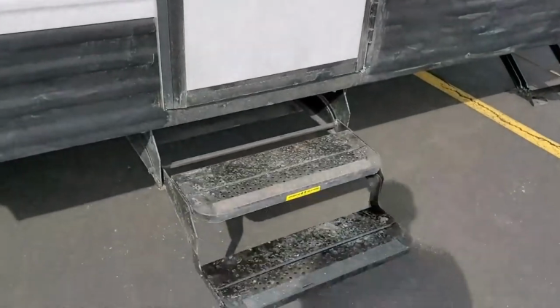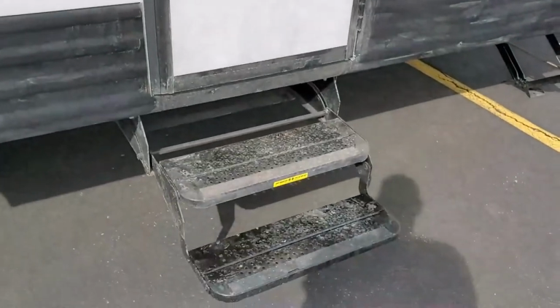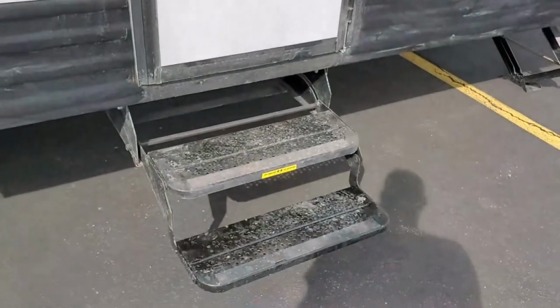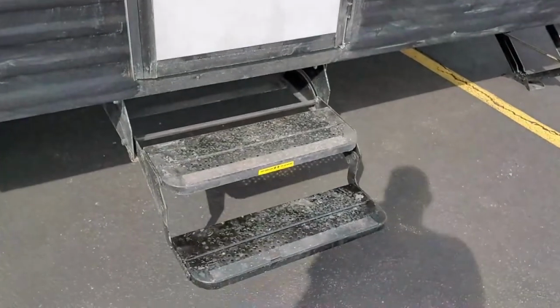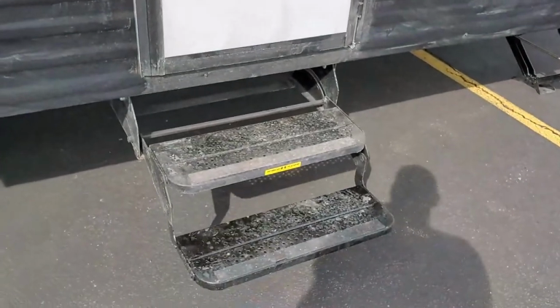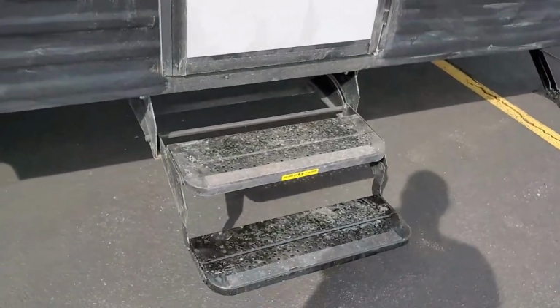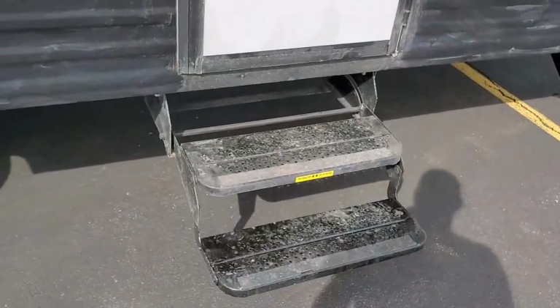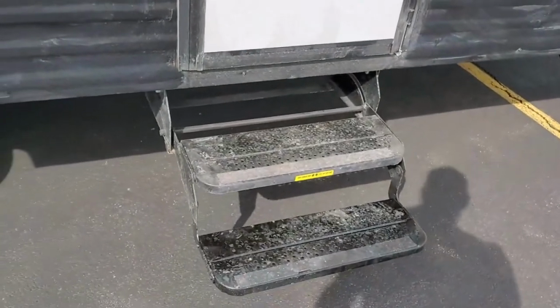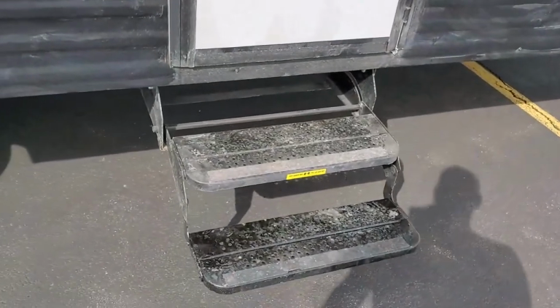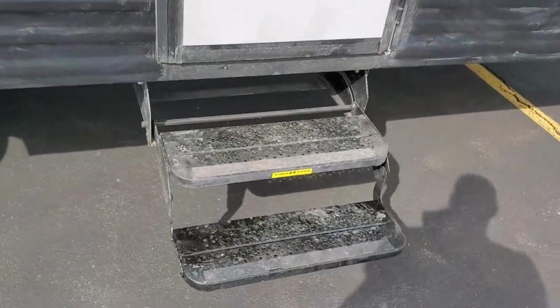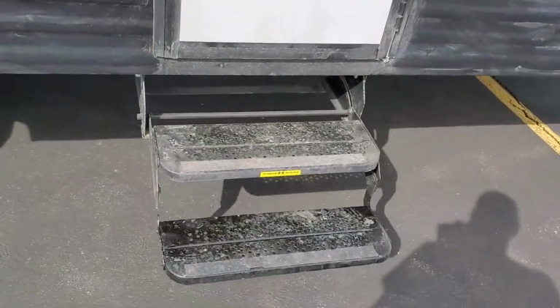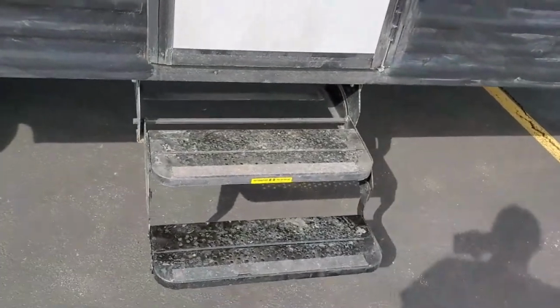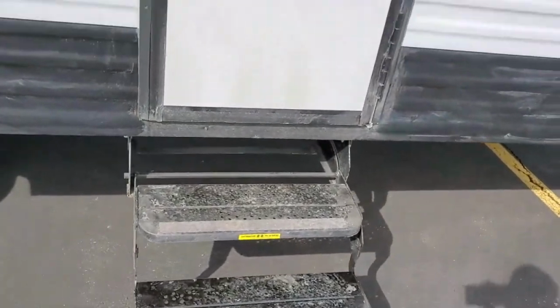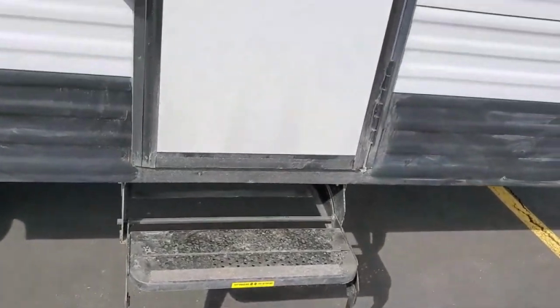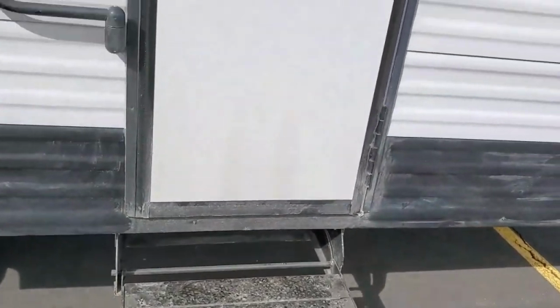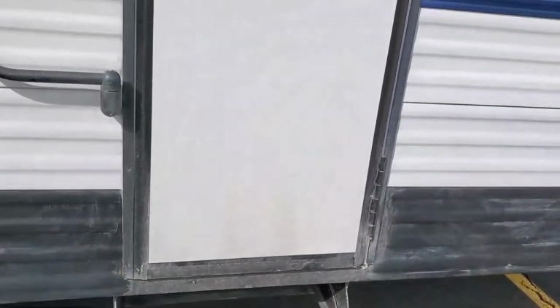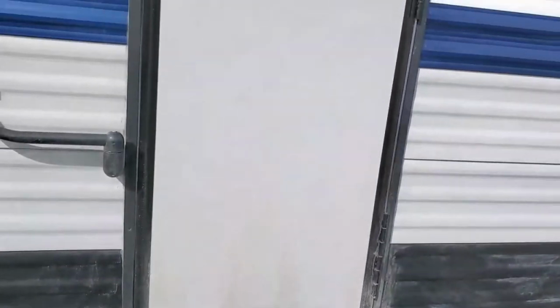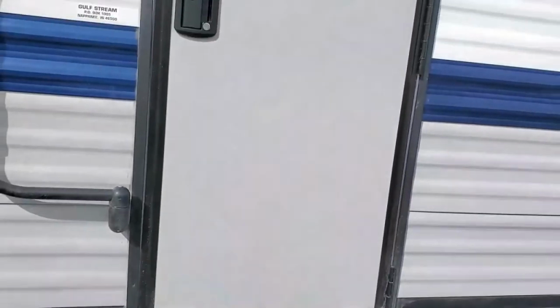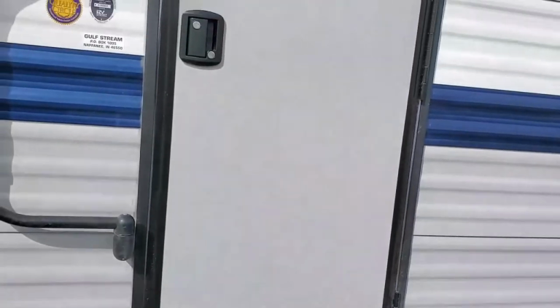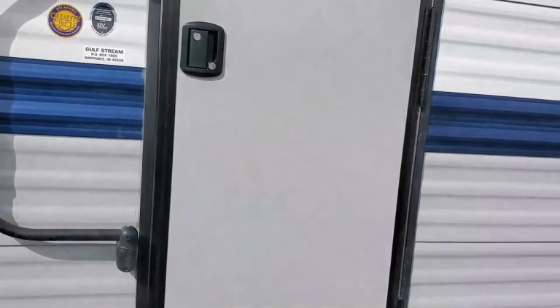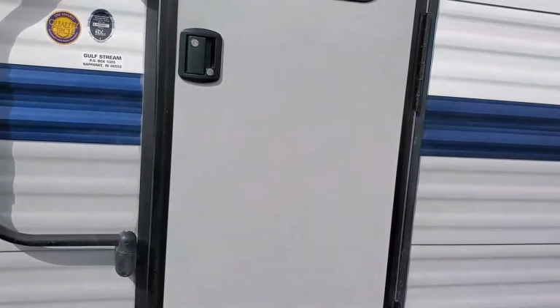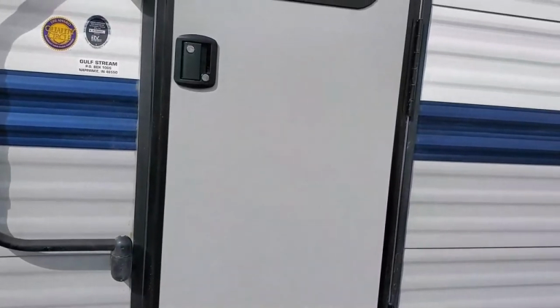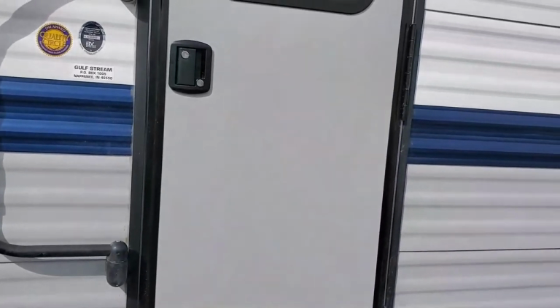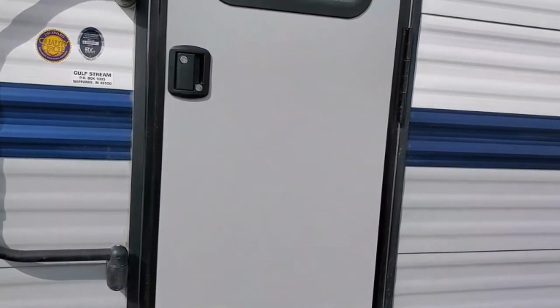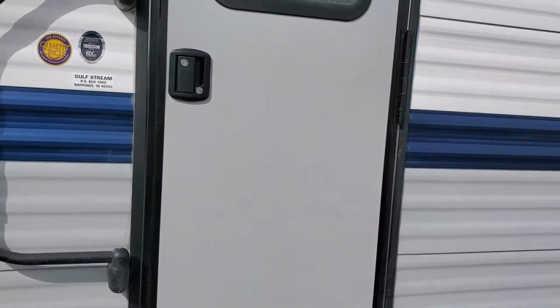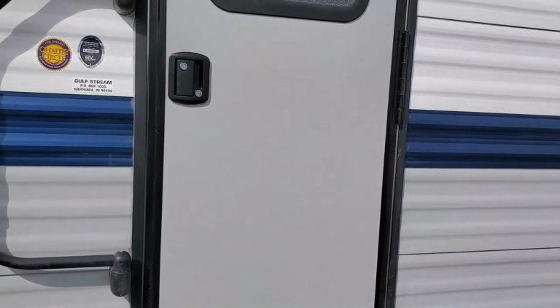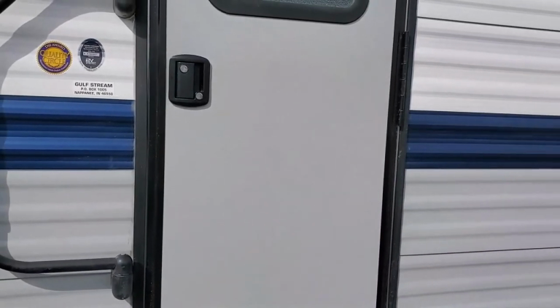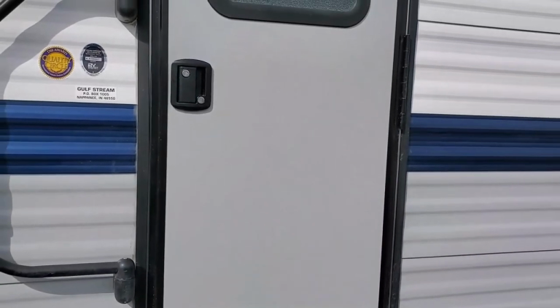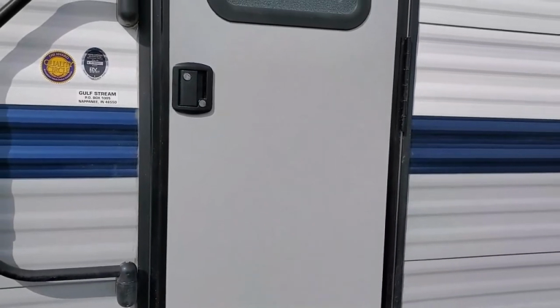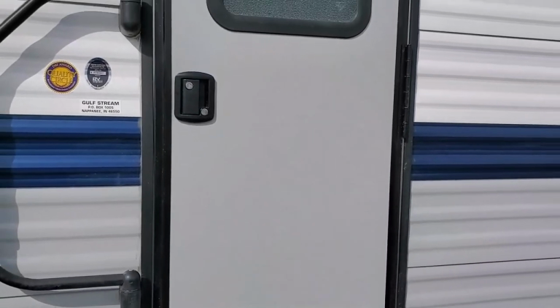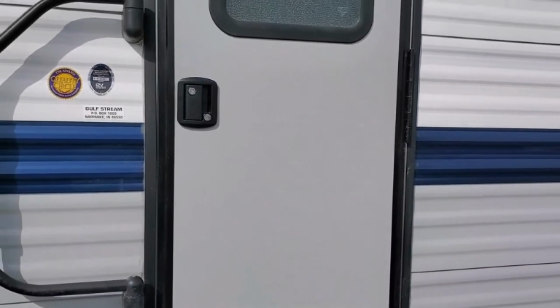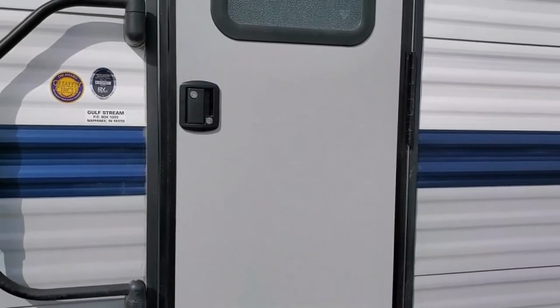You can flip the grab handle against the door when traveling. I always lock the deadbolt on the door when traveling so it doesn't come open. The stairs fold up, and that's it for the outside — we'll go ahead and go inside.